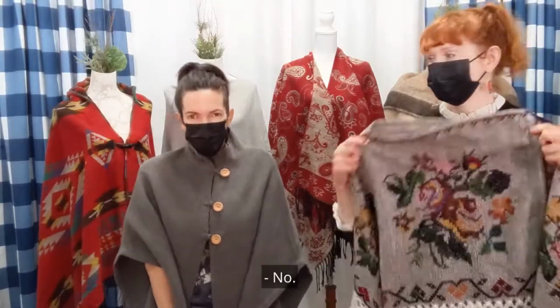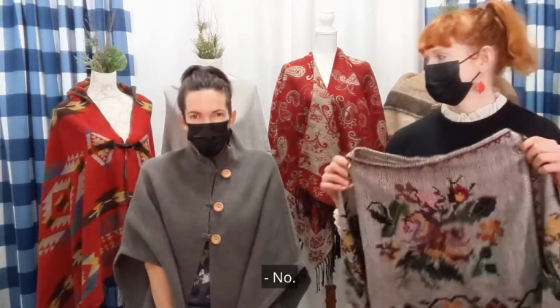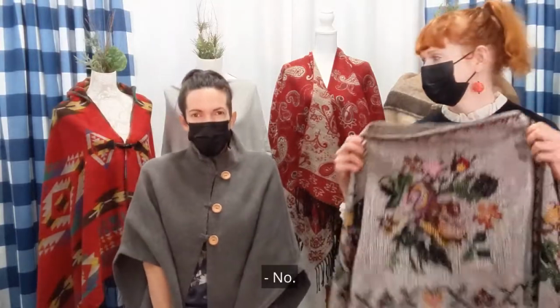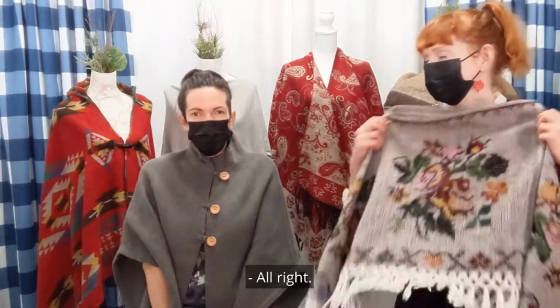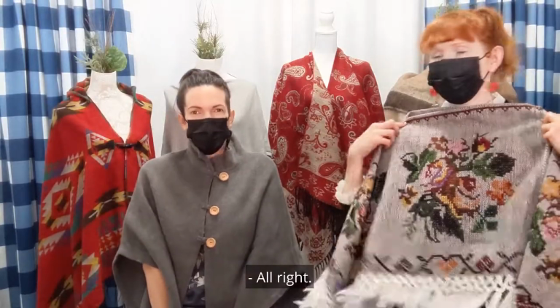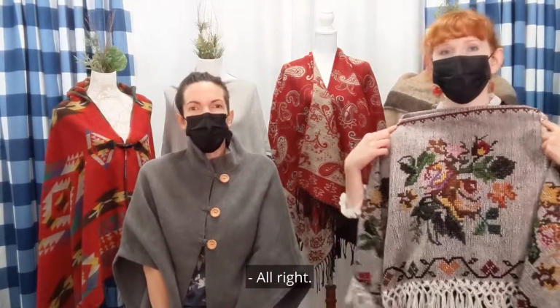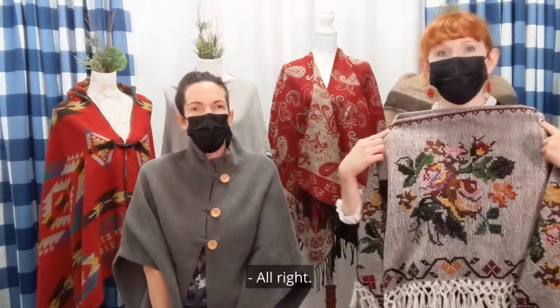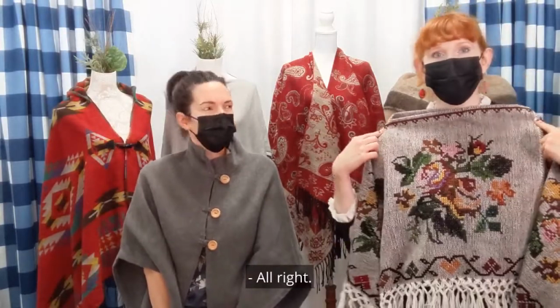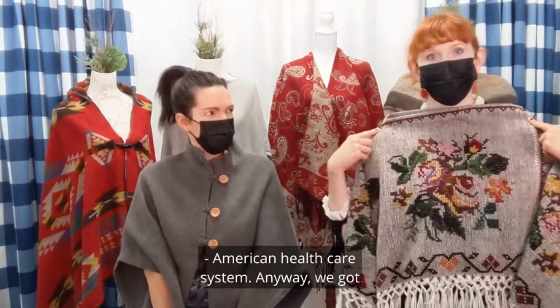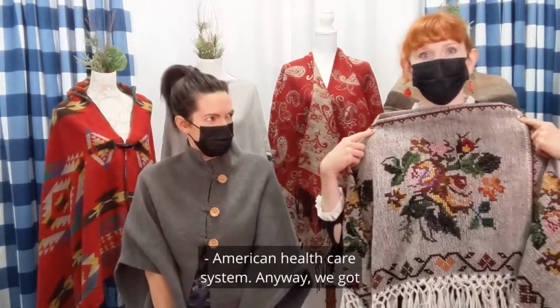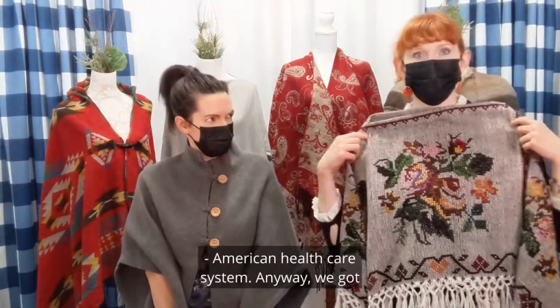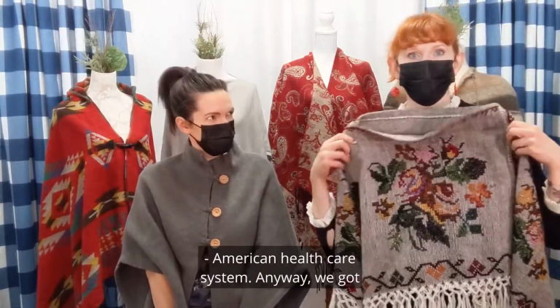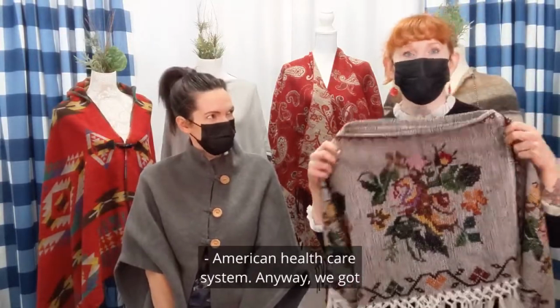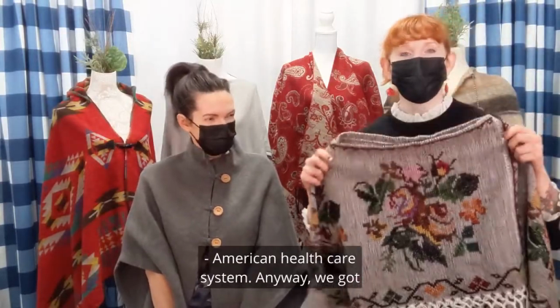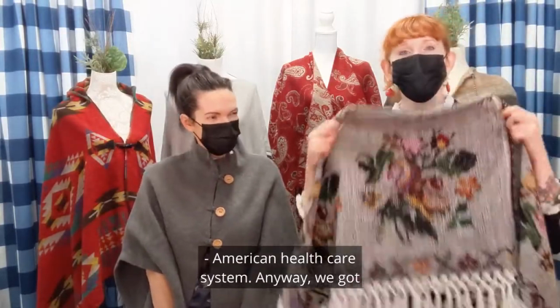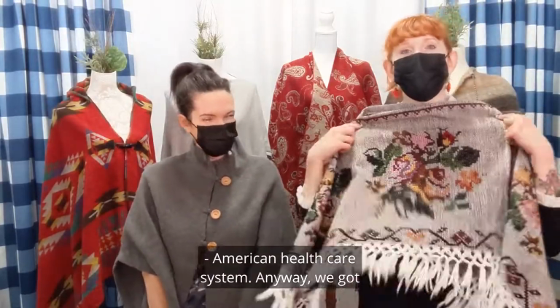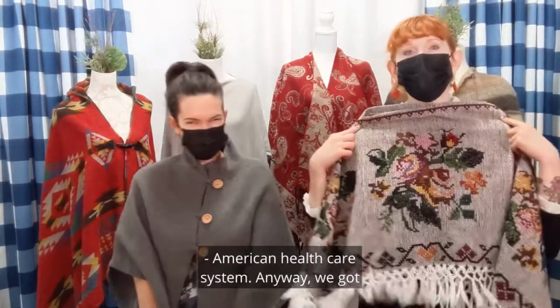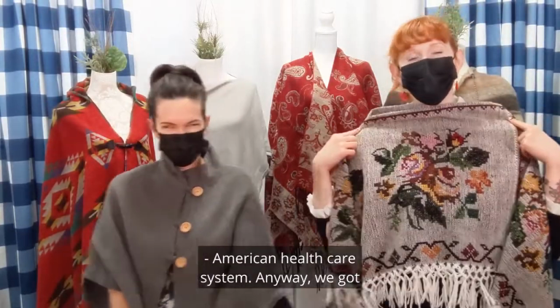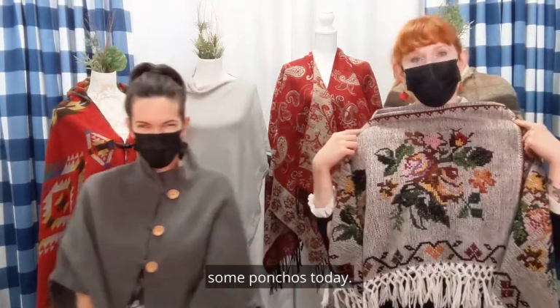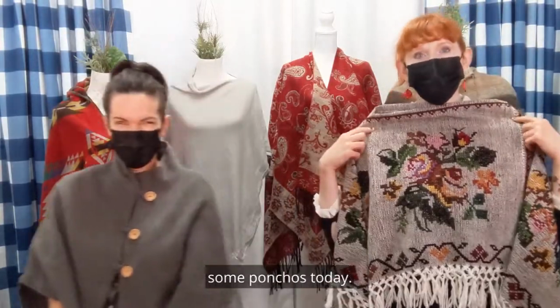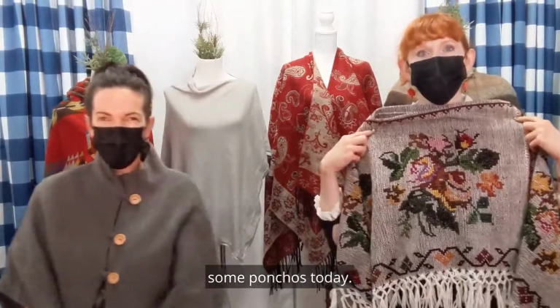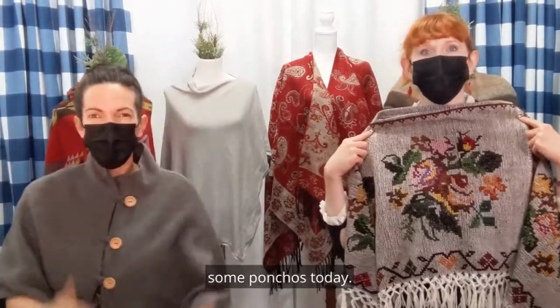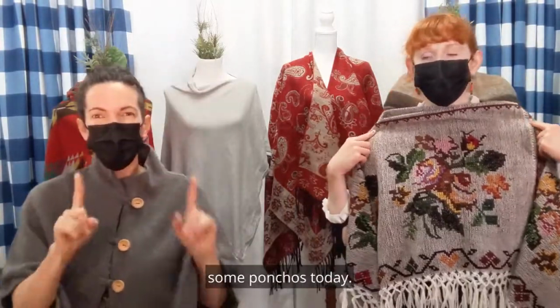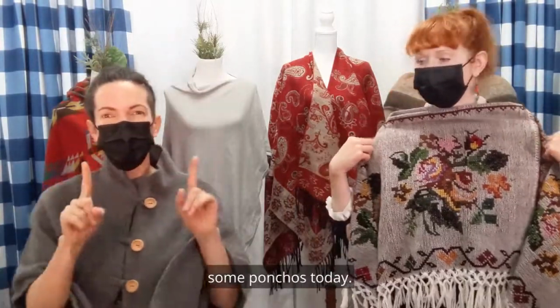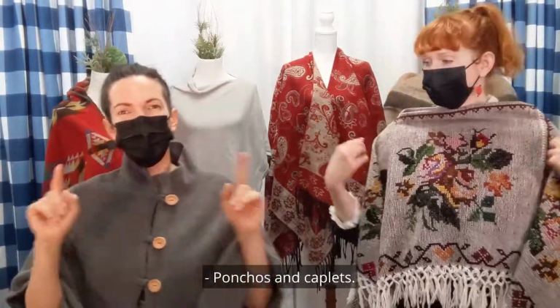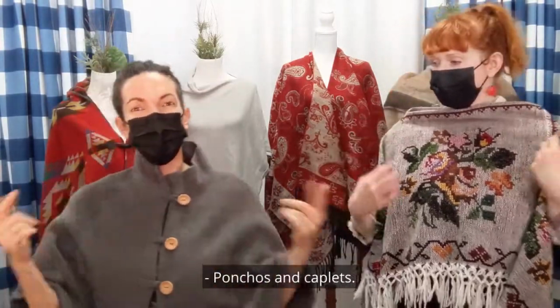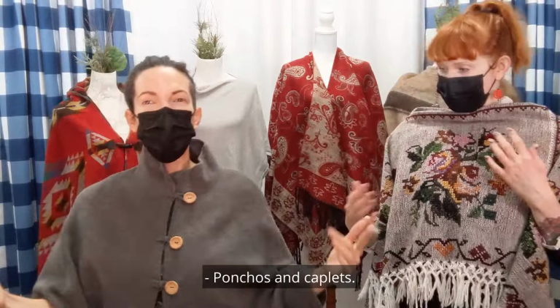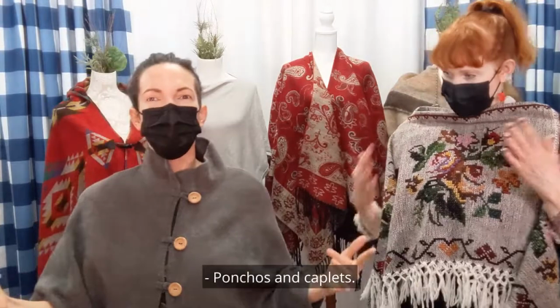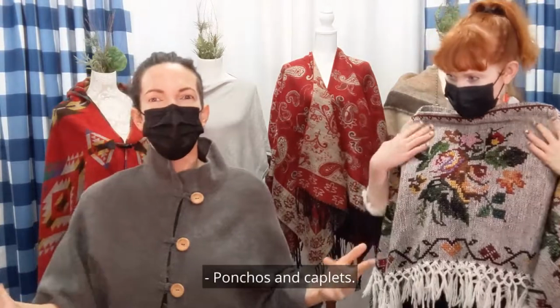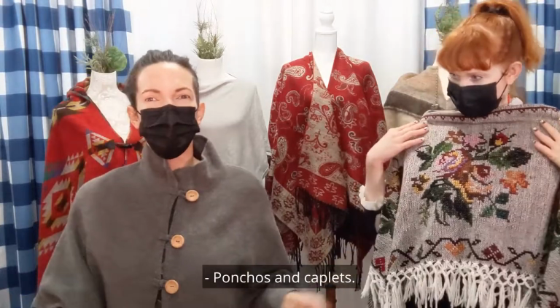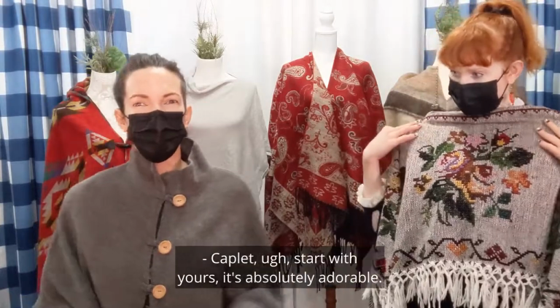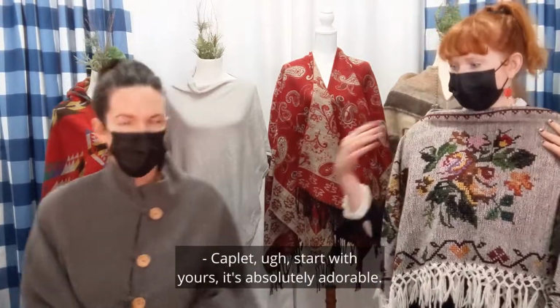All right — American Healthcare System. So, we got some ponchos today, entres and capelets. Capelet.